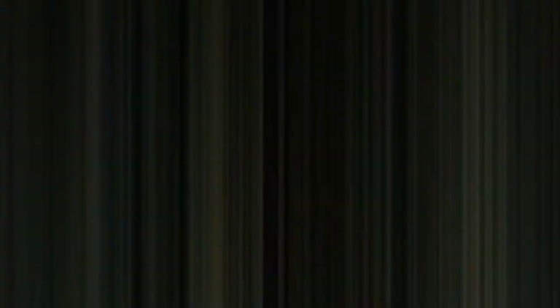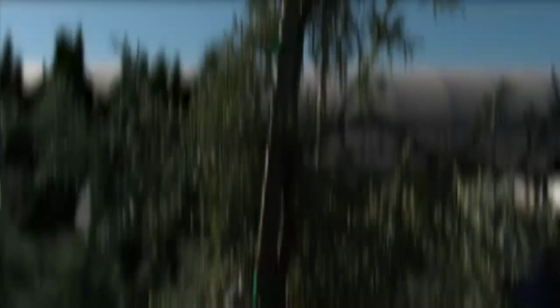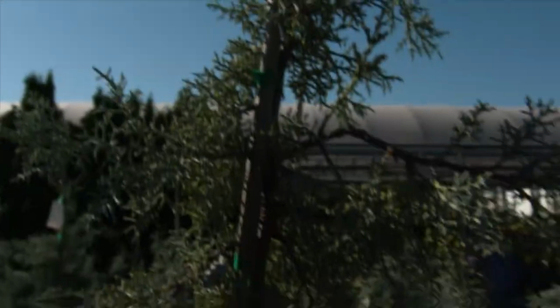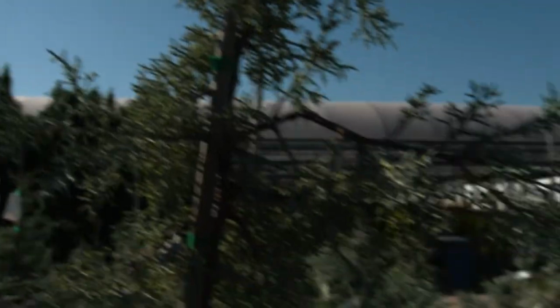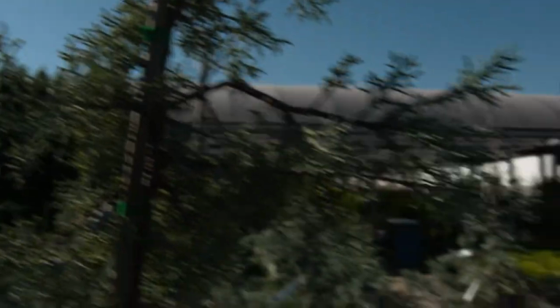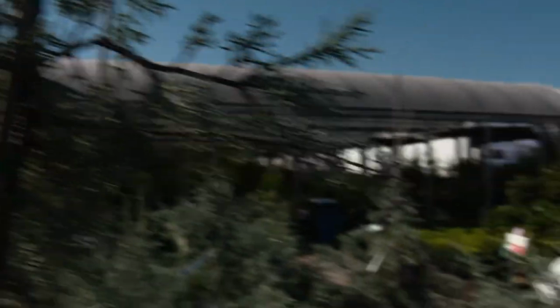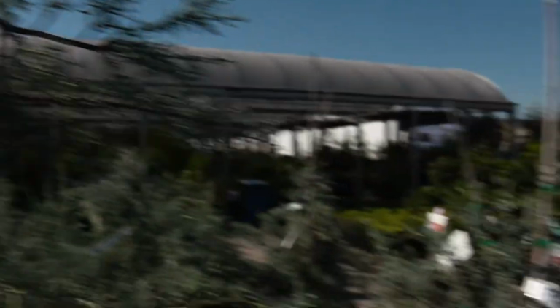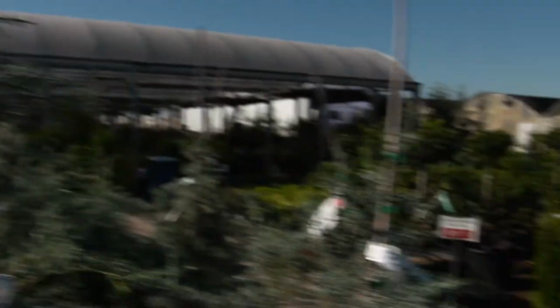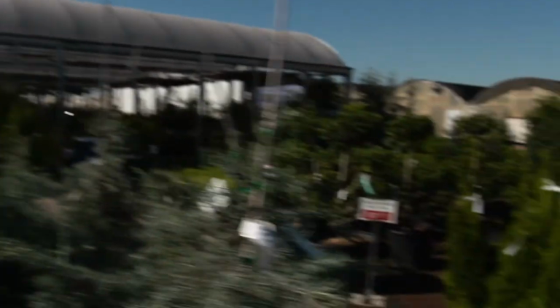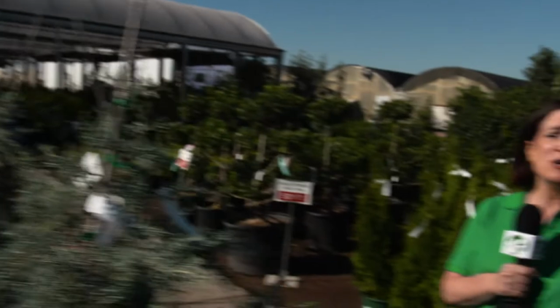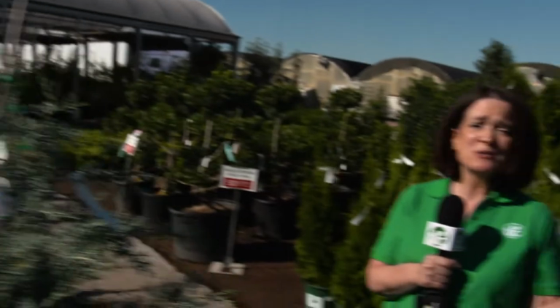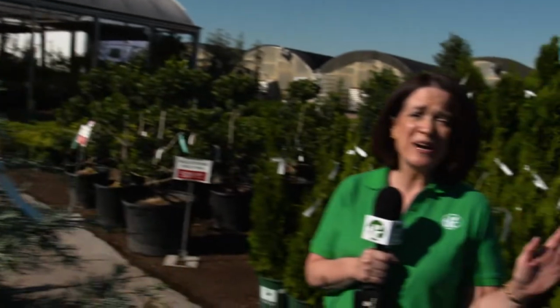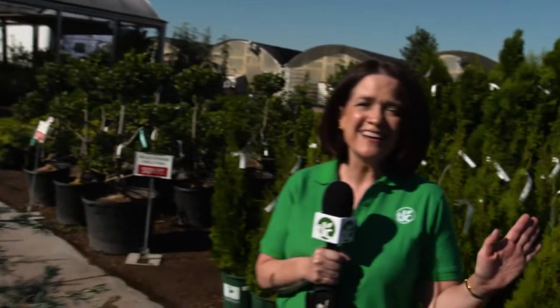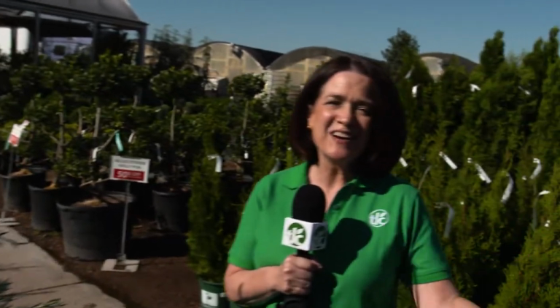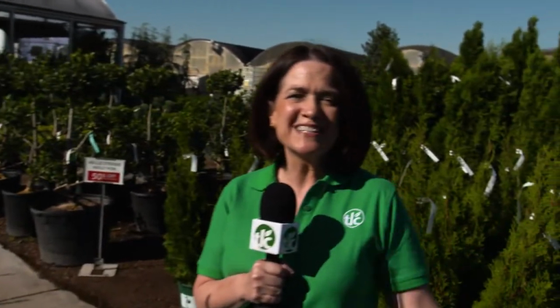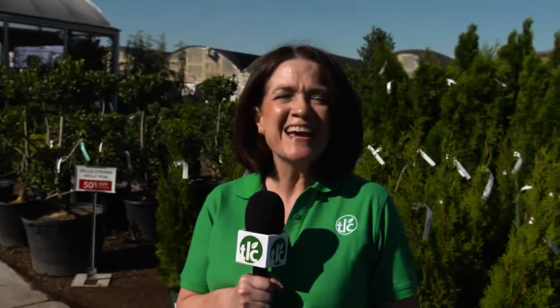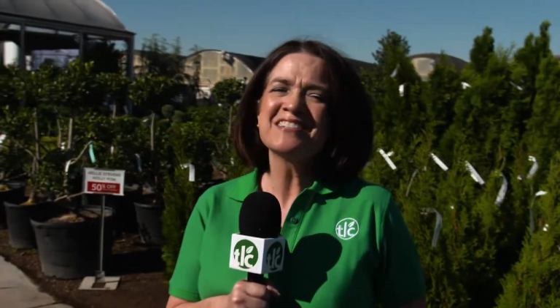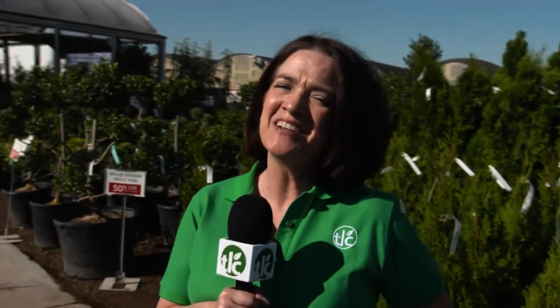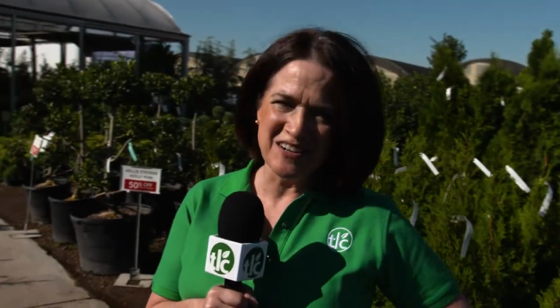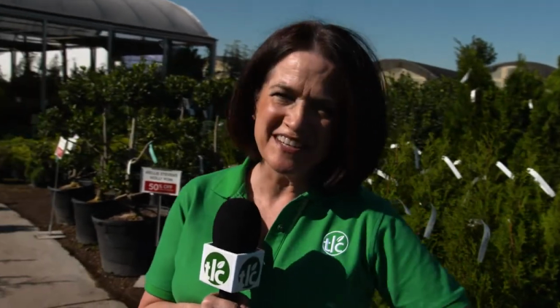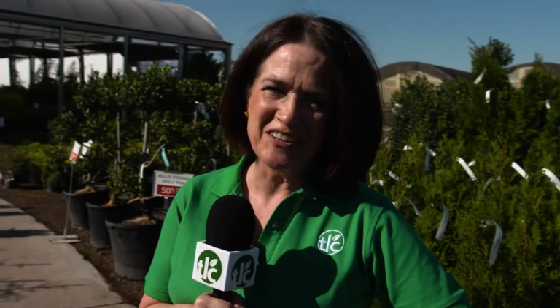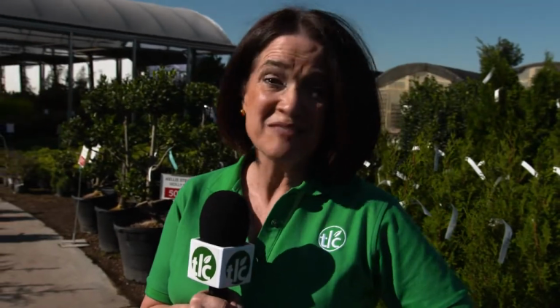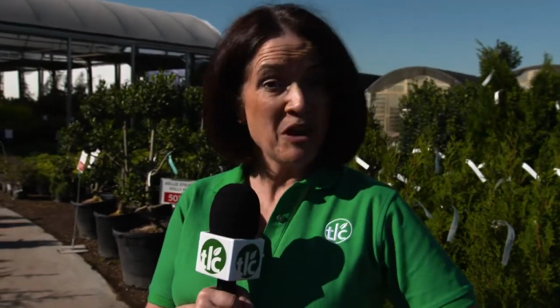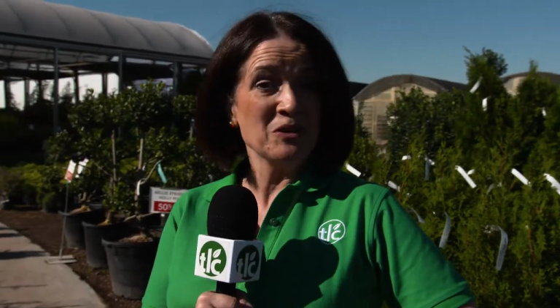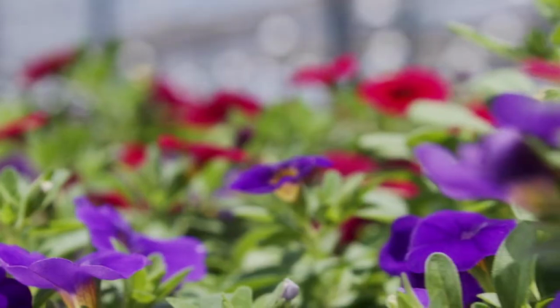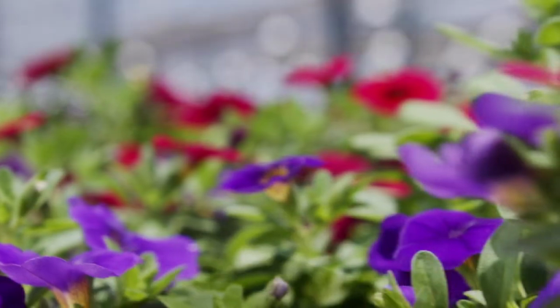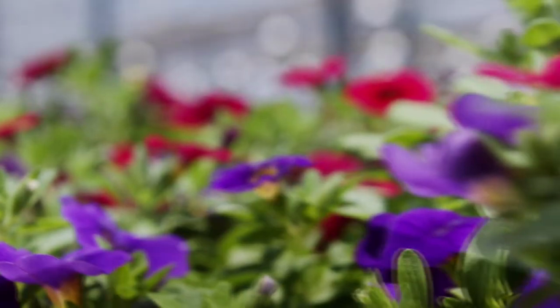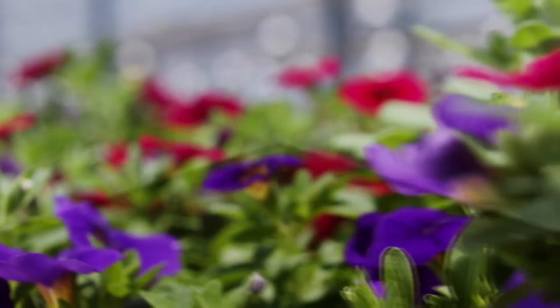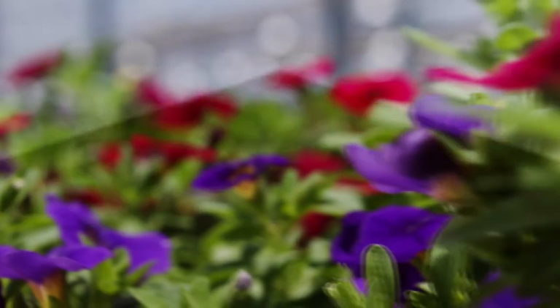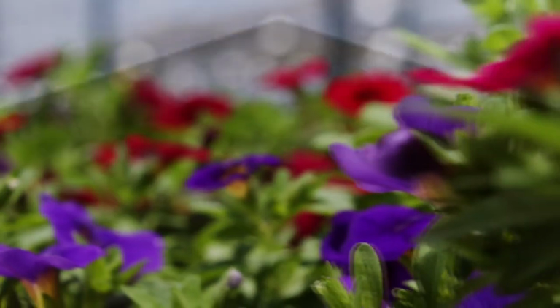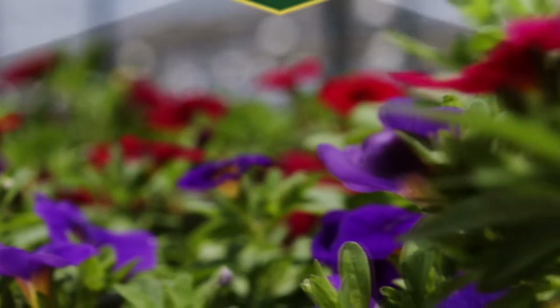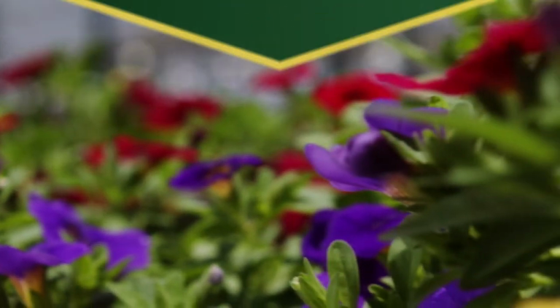Fall planting is in full swing here at TLC Garden Centers and we'll see you in the greenhouse!